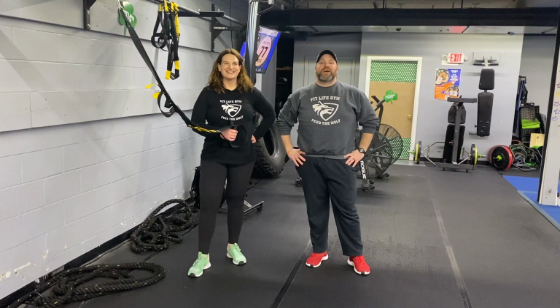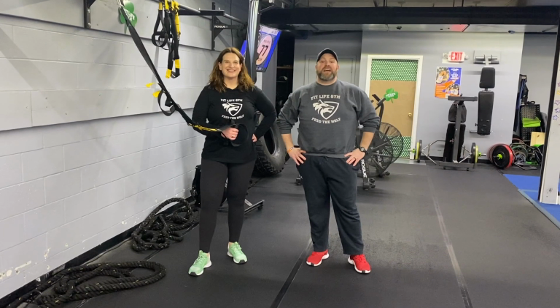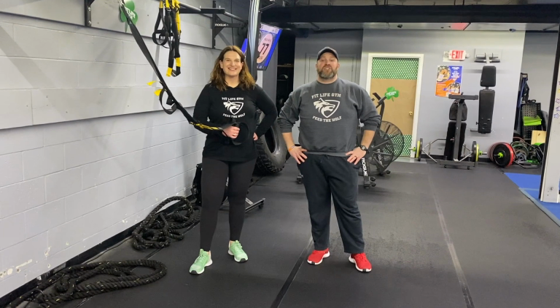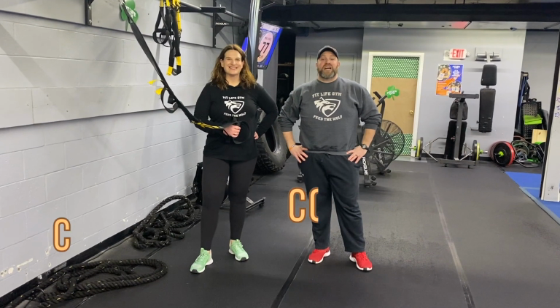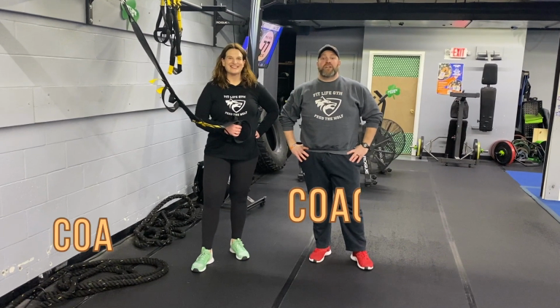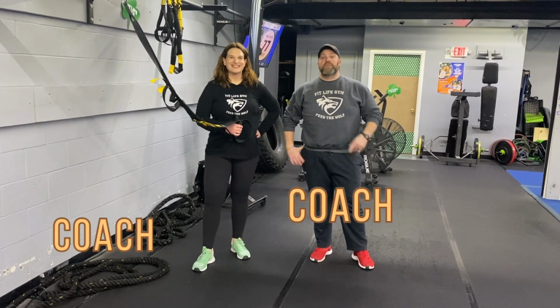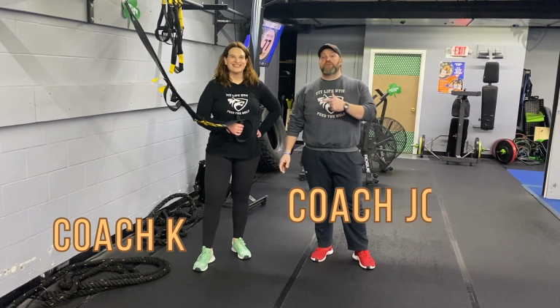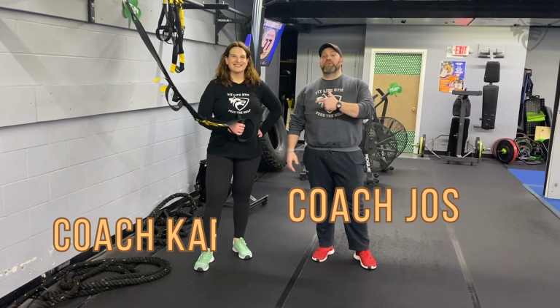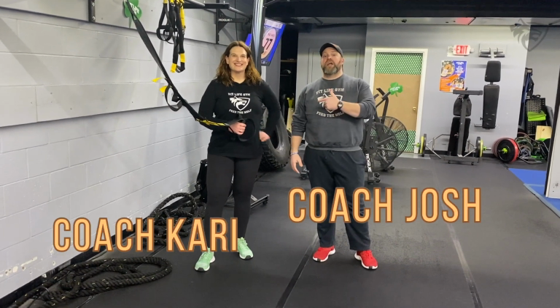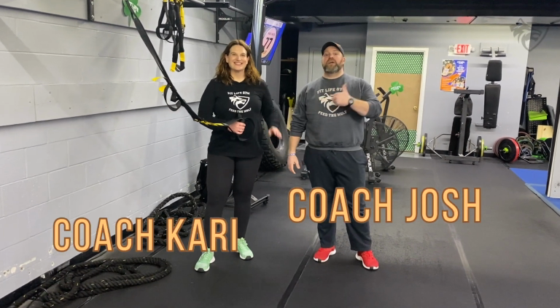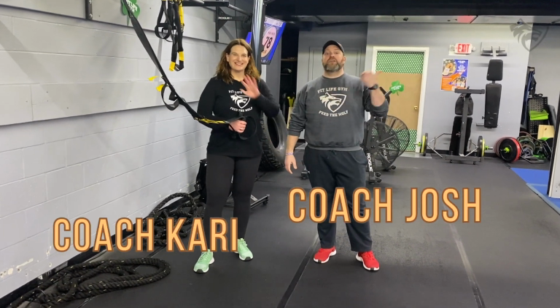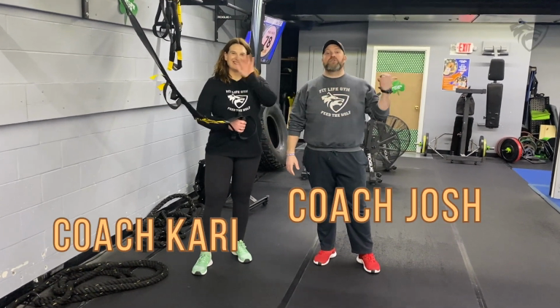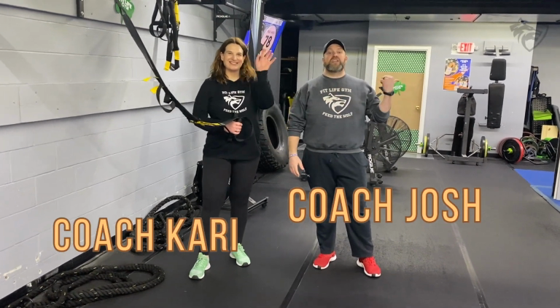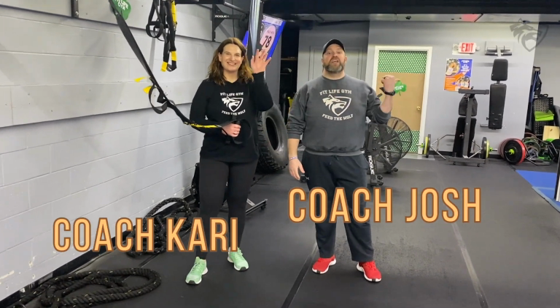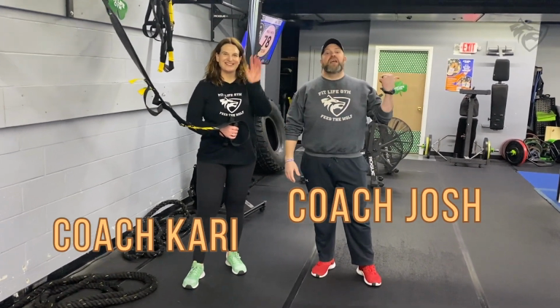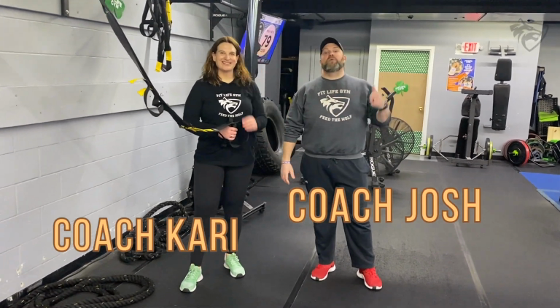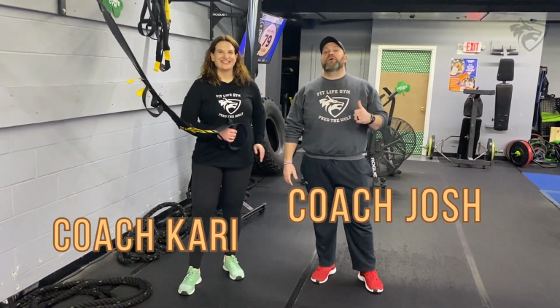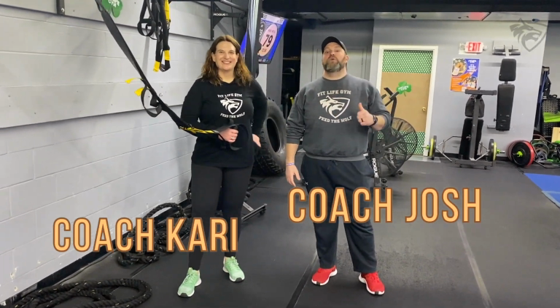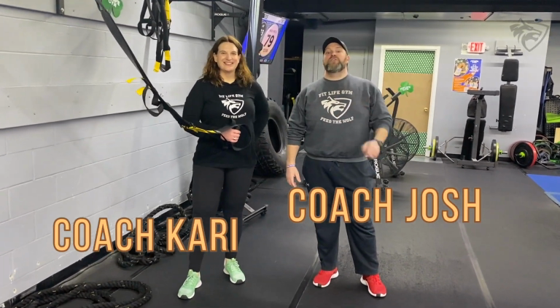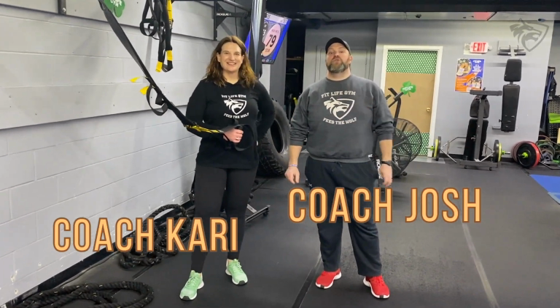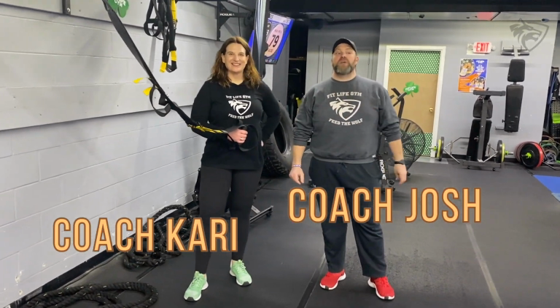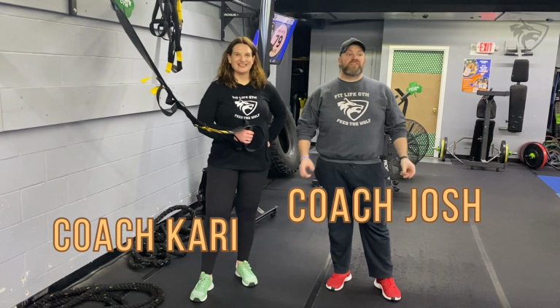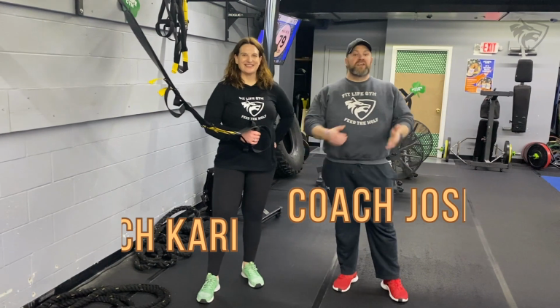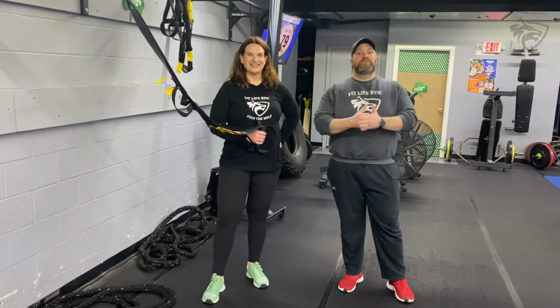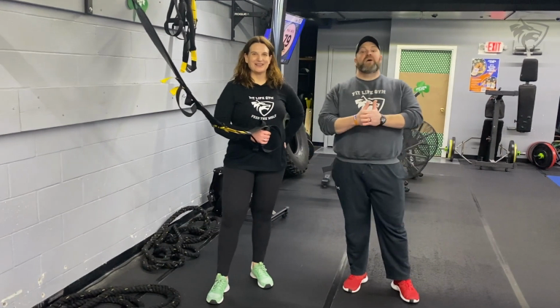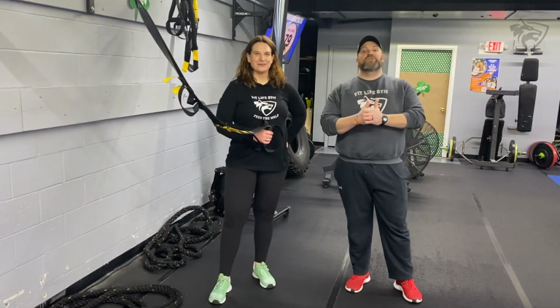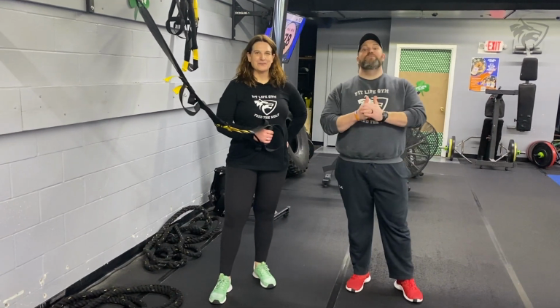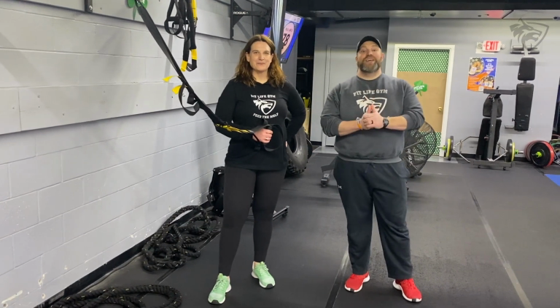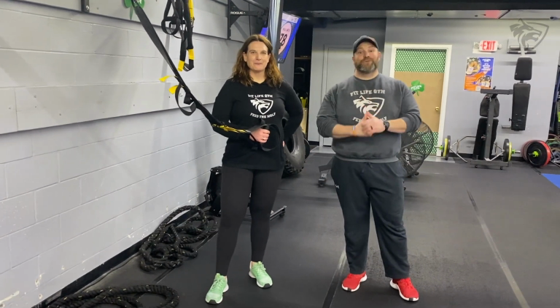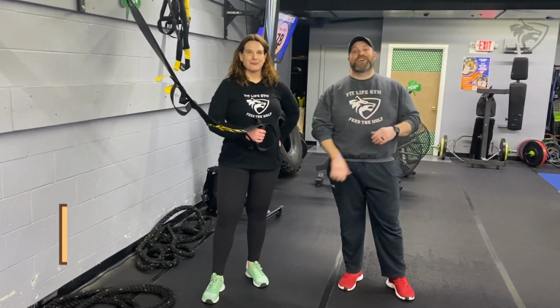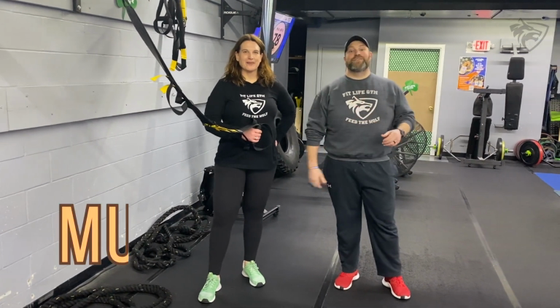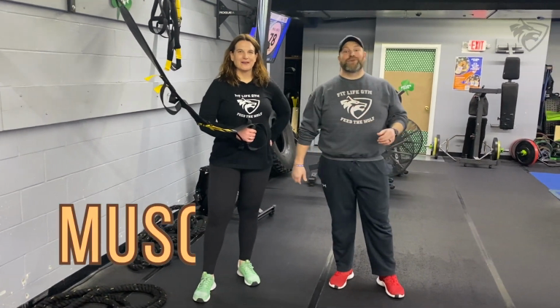What's up guys? It's Josh here. I'm here with Coach Carey and Coach T, and we're going to go over this week's Muscle Minute workout for you.